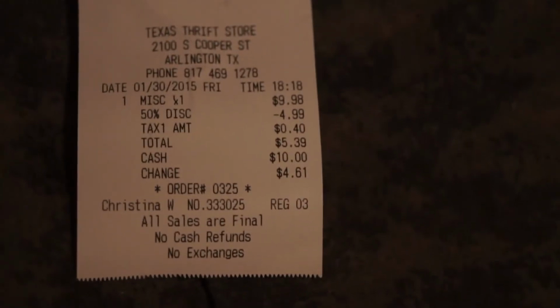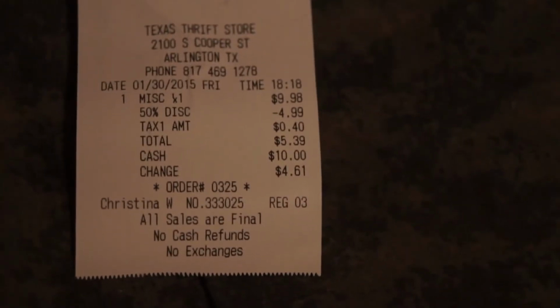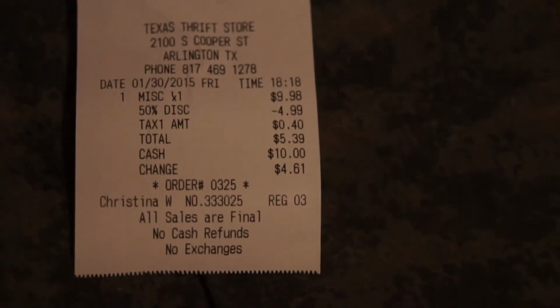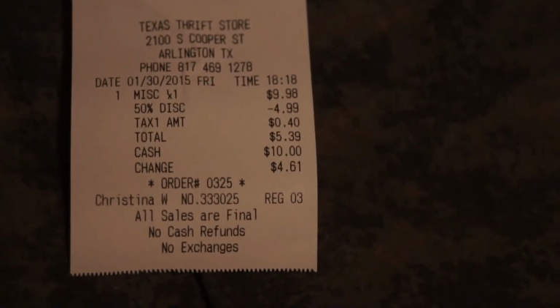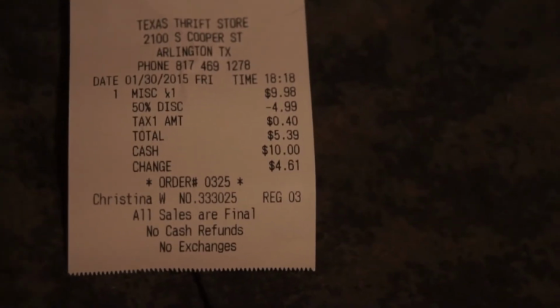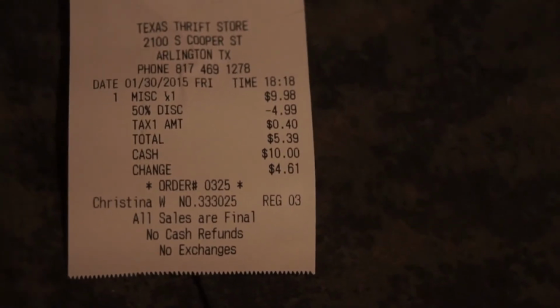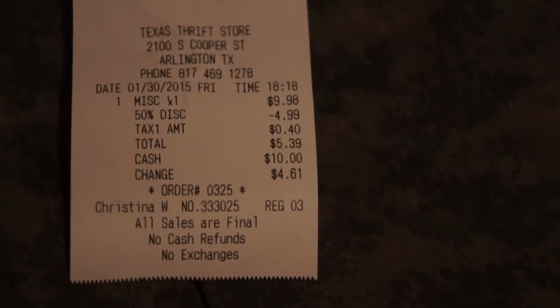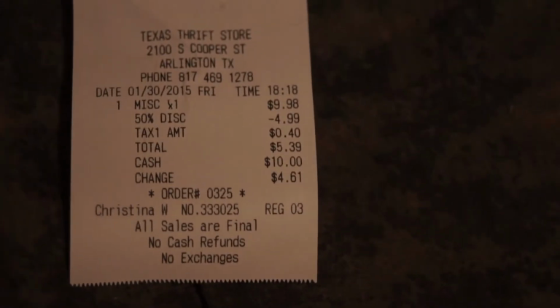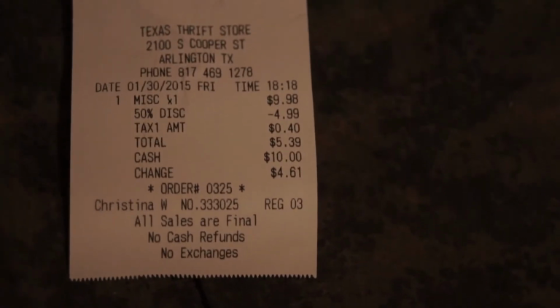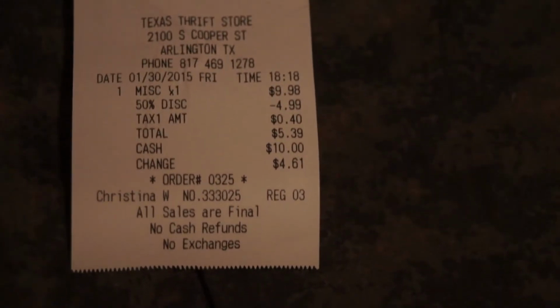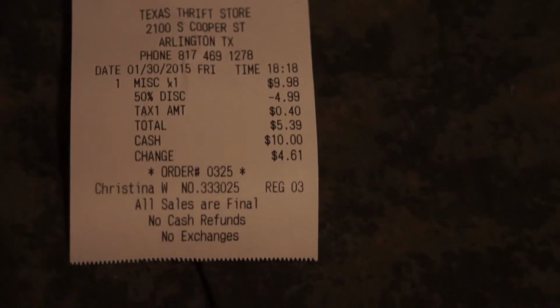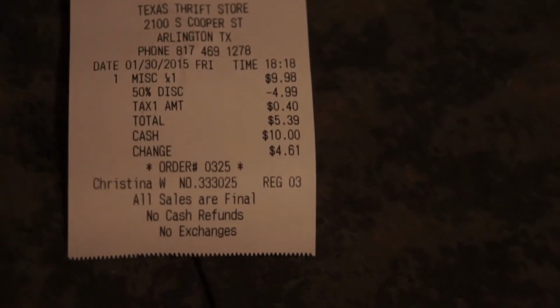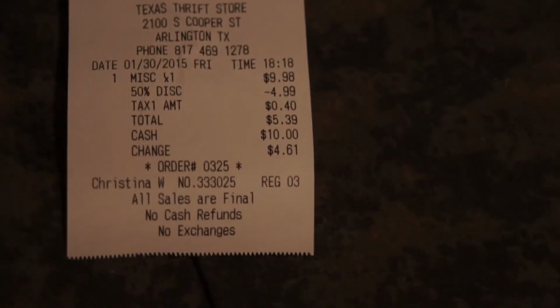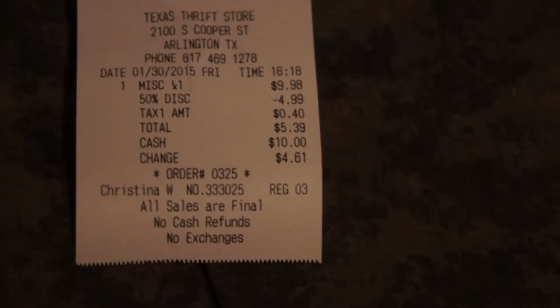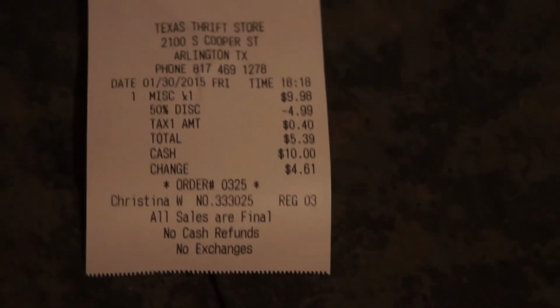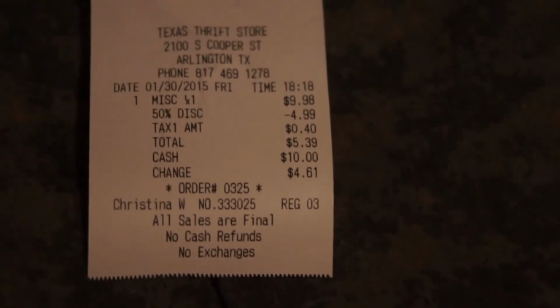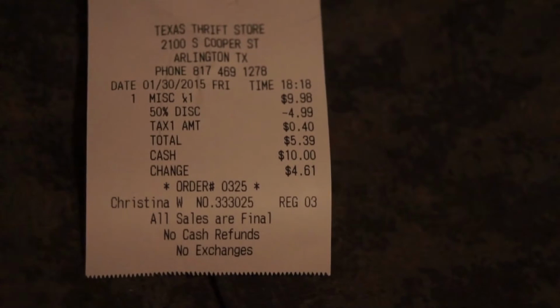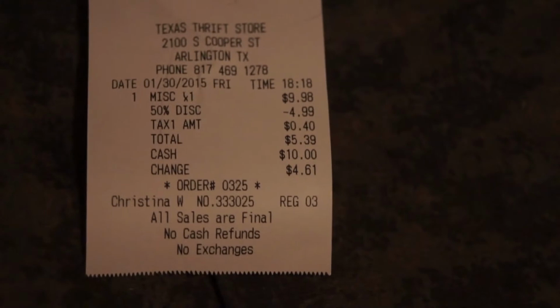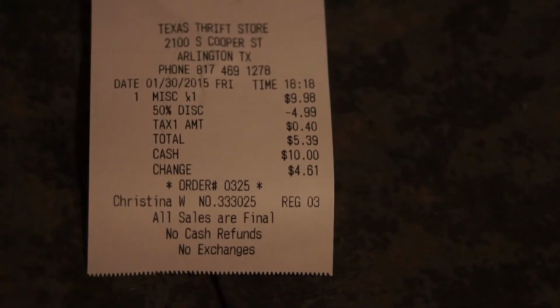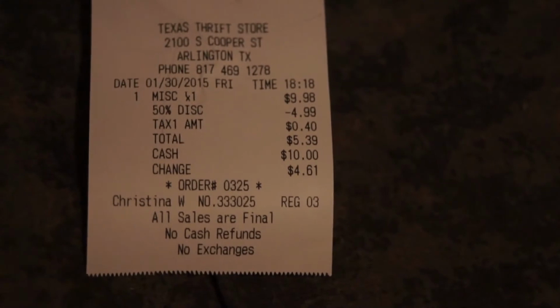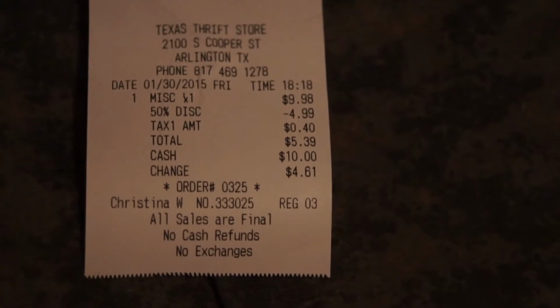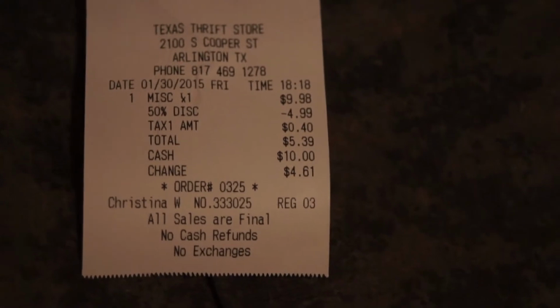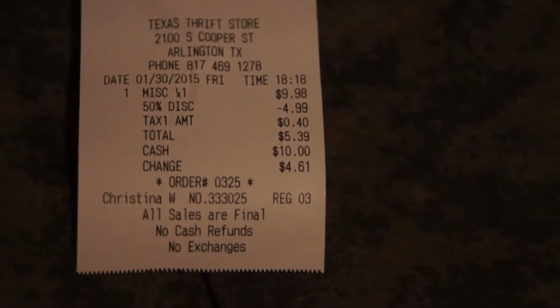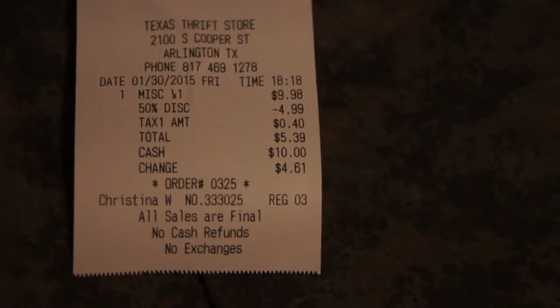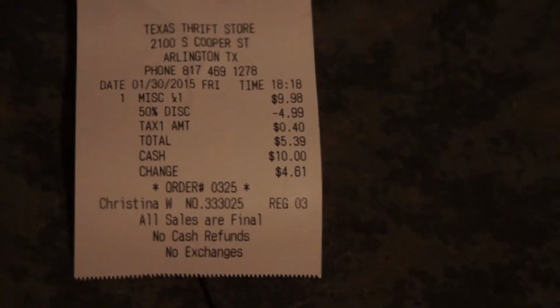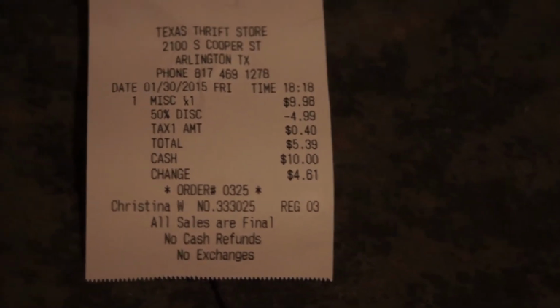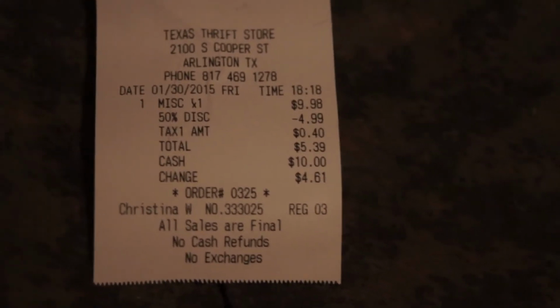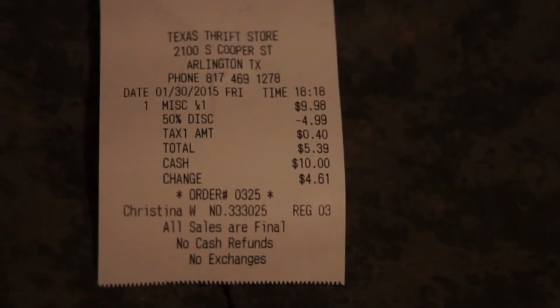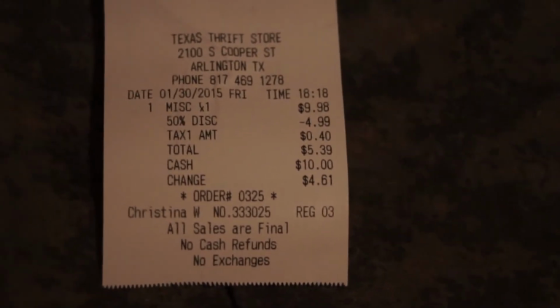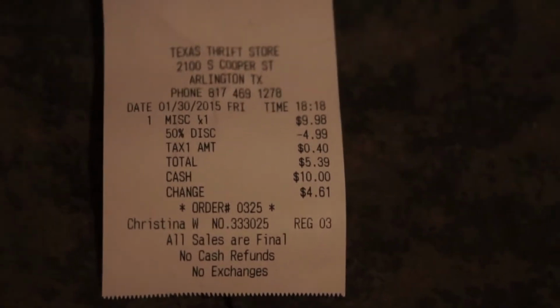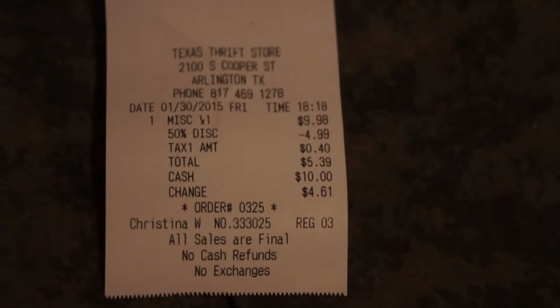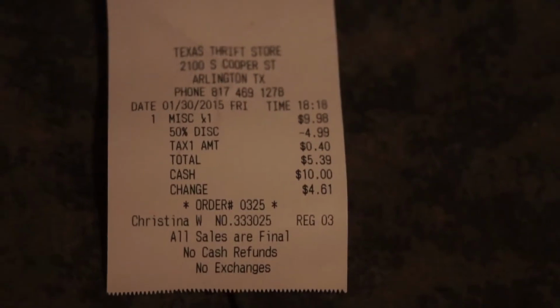You can see I actually only paid $5.39 for them.